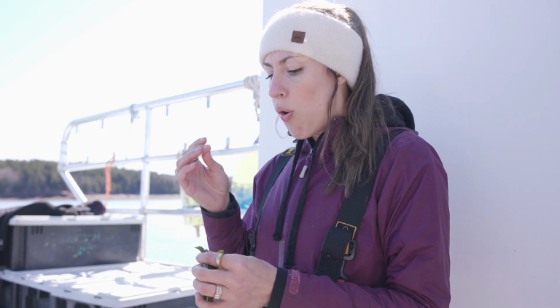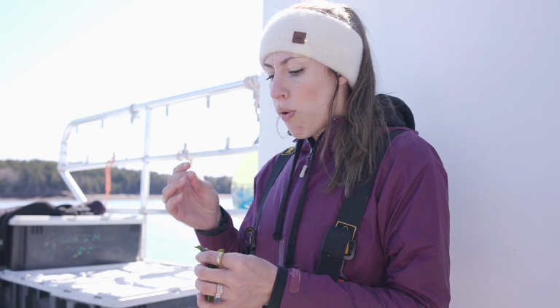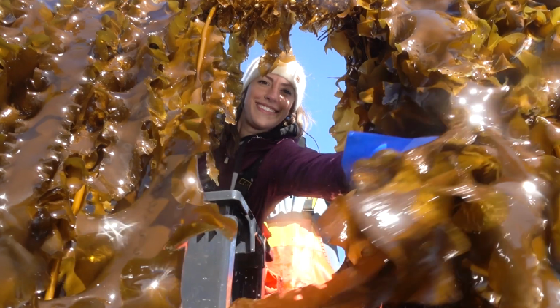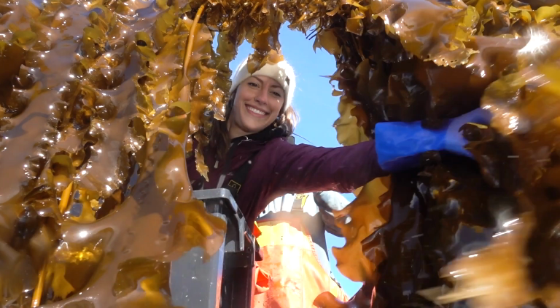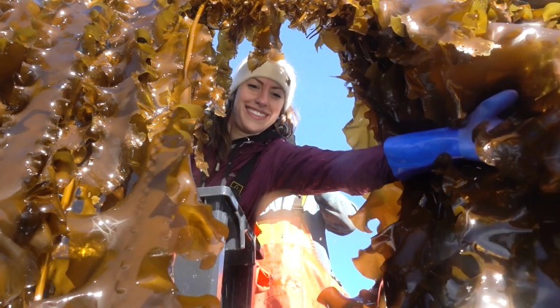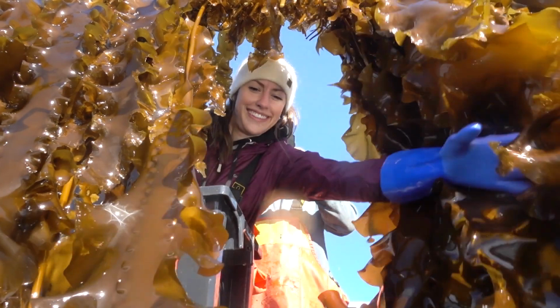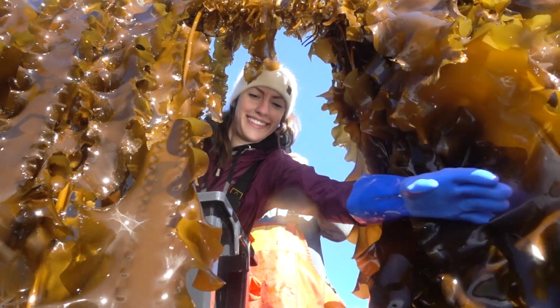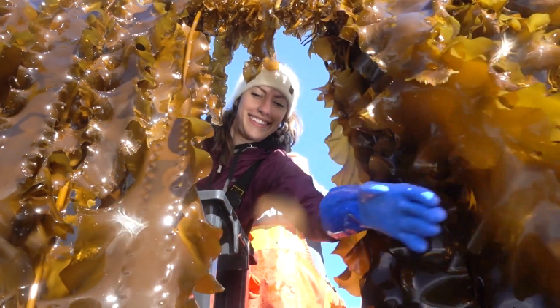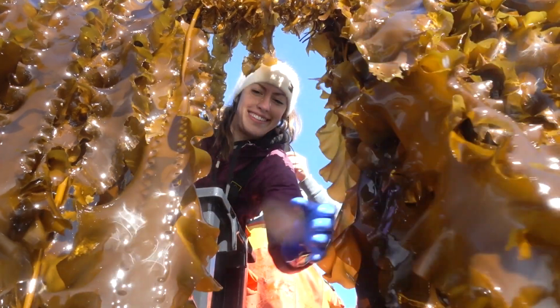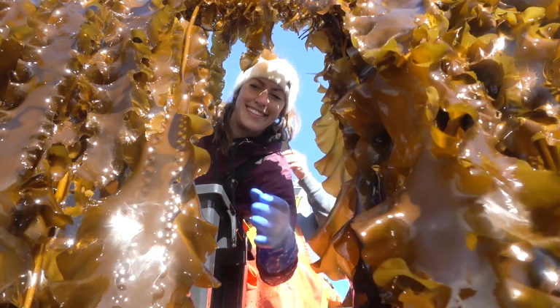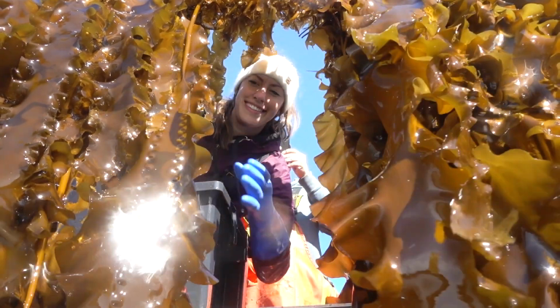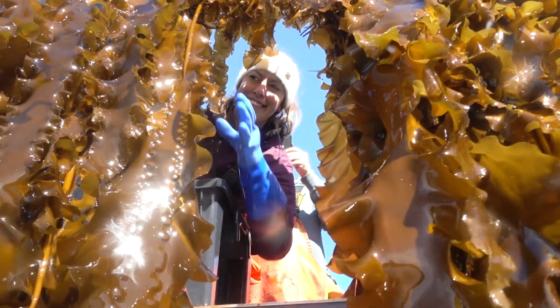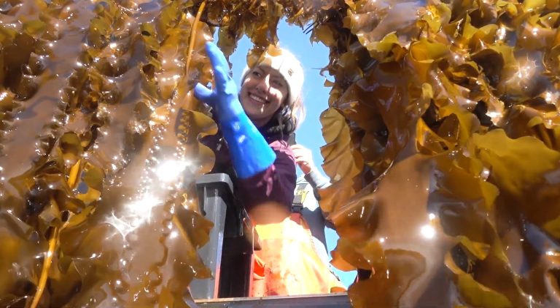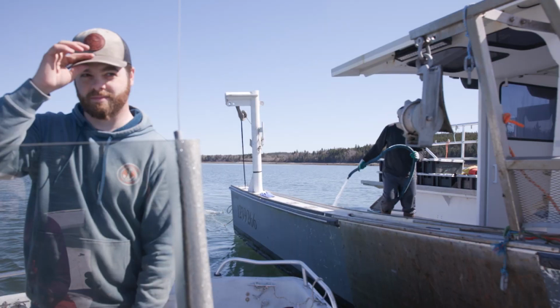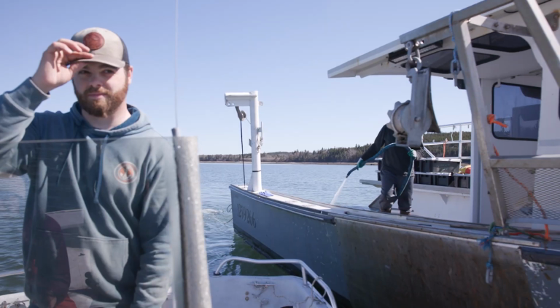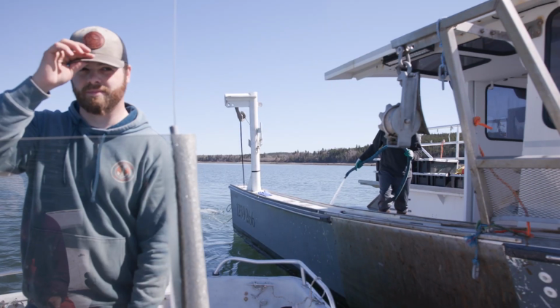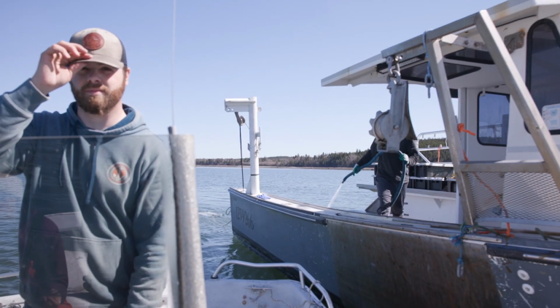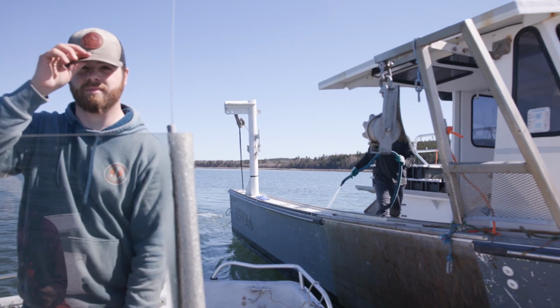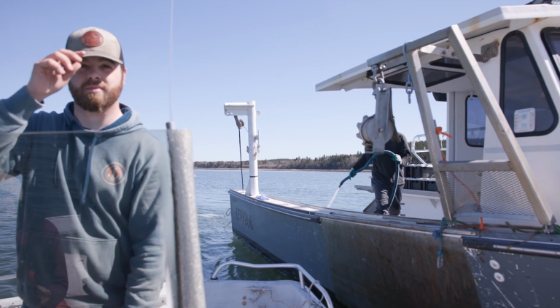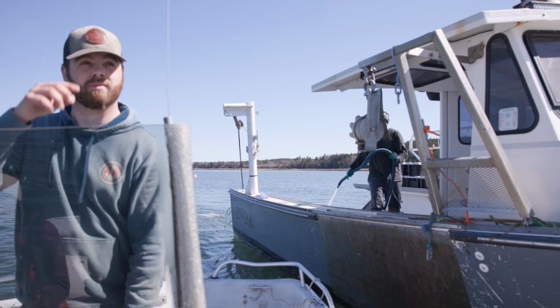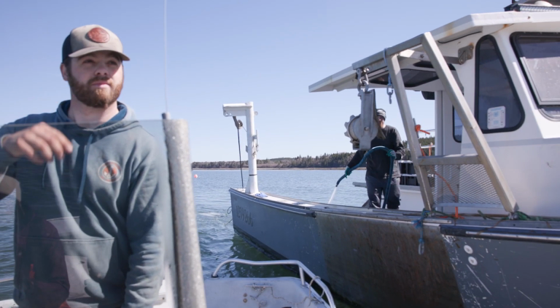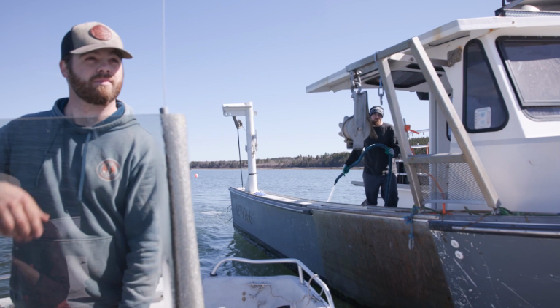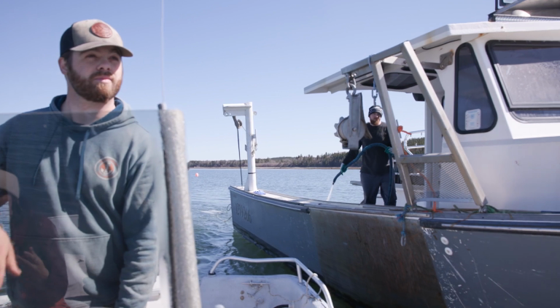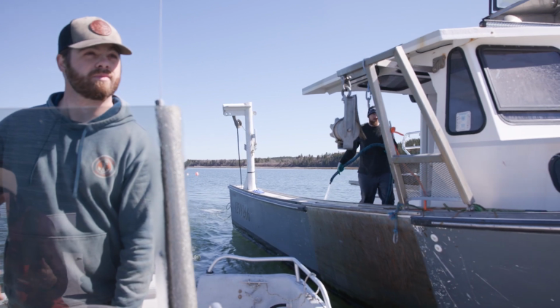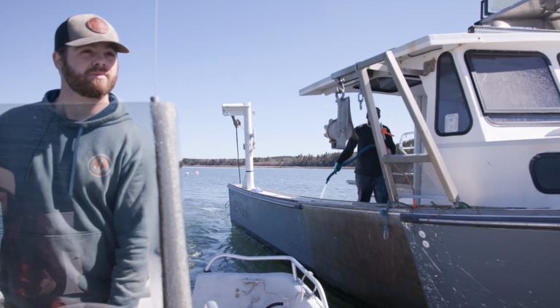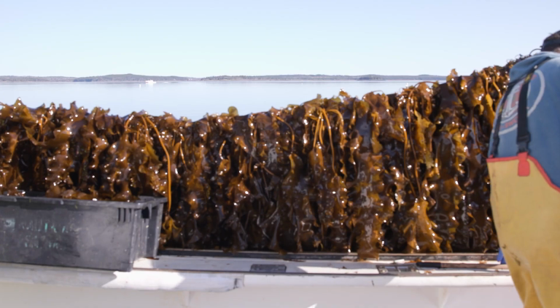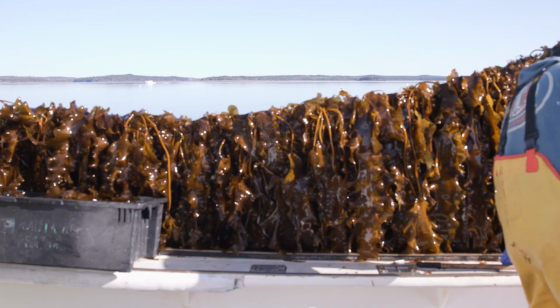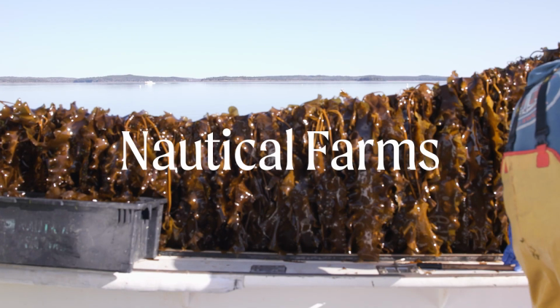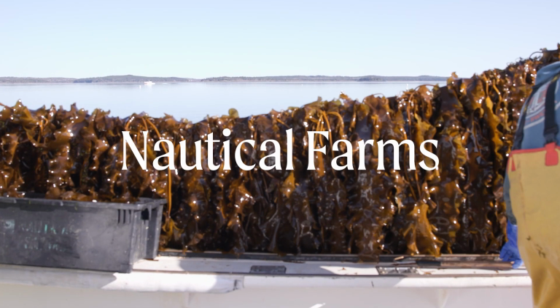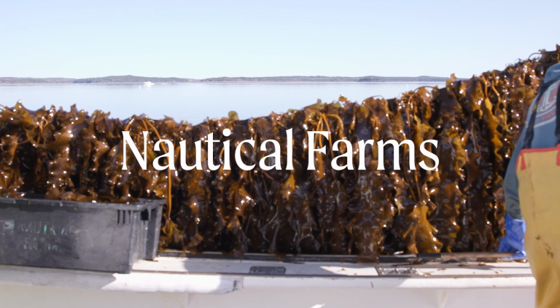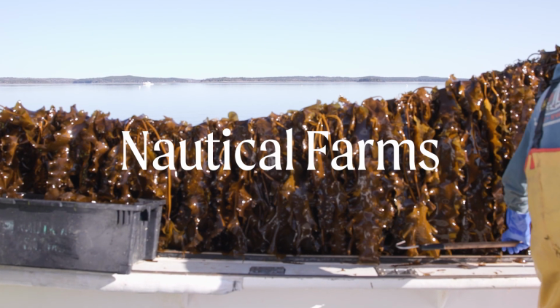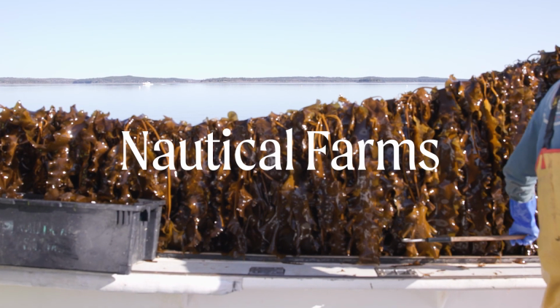I am Morgan Fogg and I'm a seaweed farmer. I'm Jake, I'm a seaweed farmer. And we are Nautical Farms.